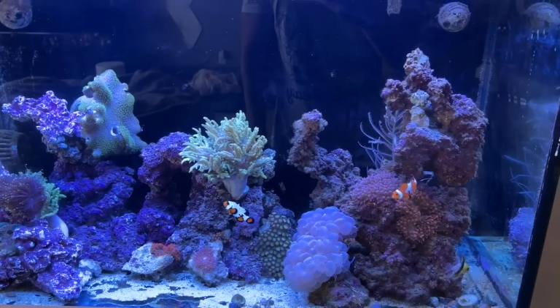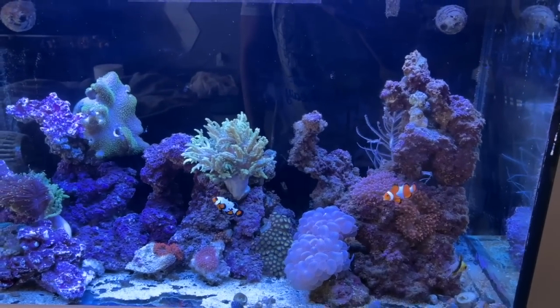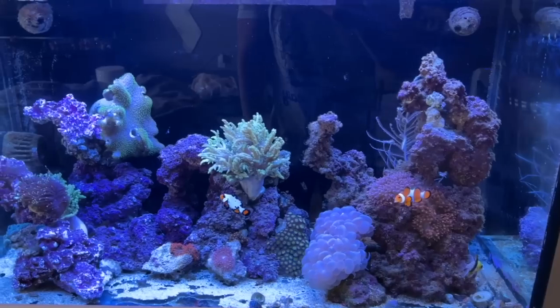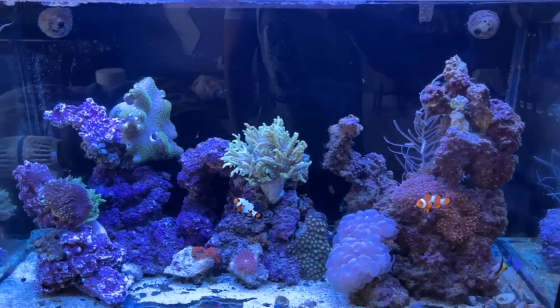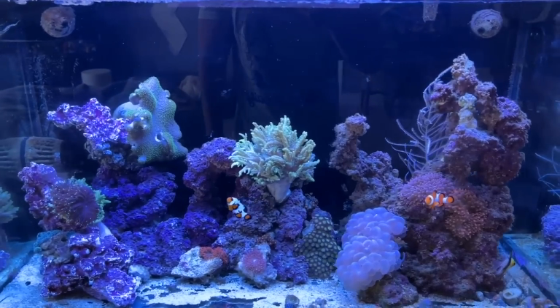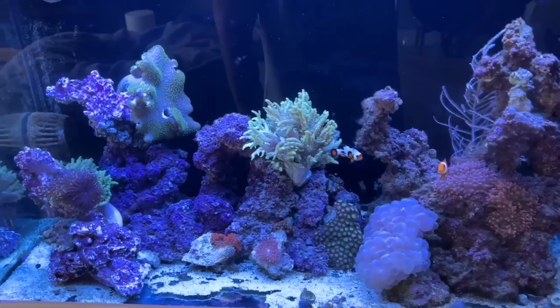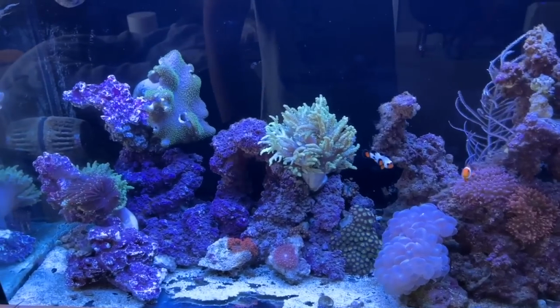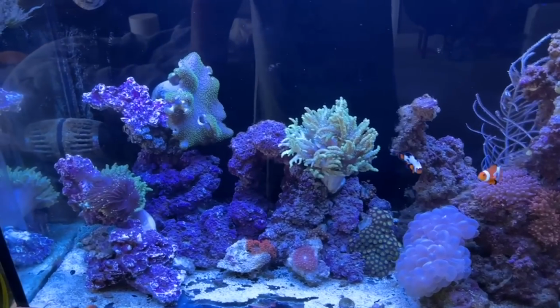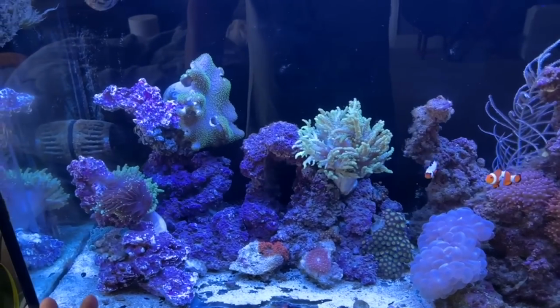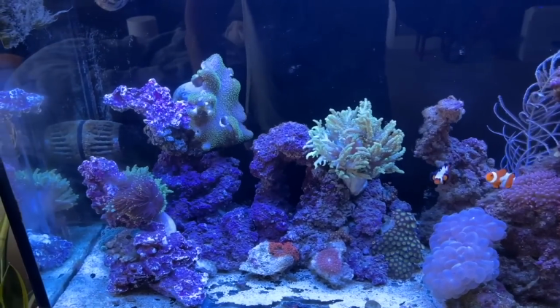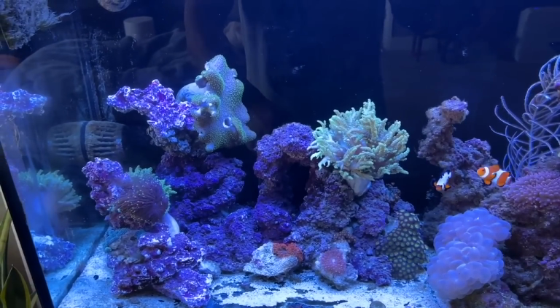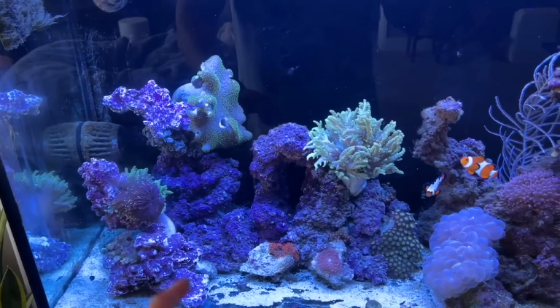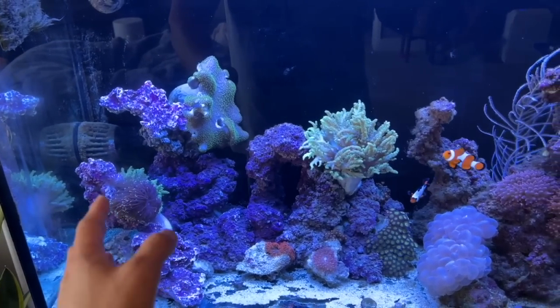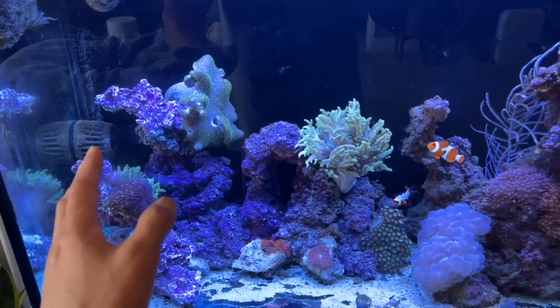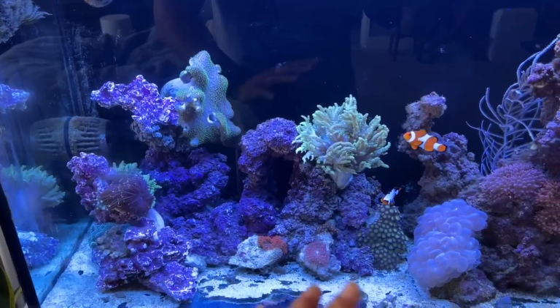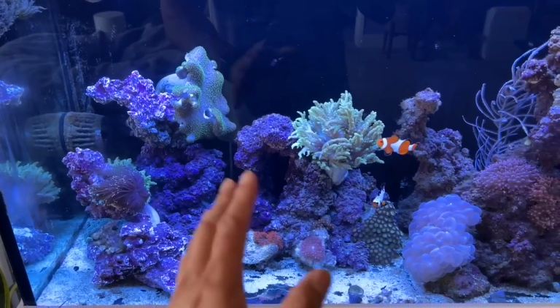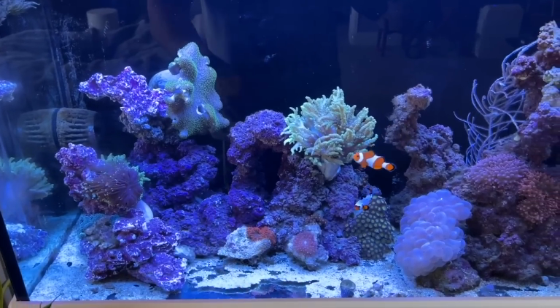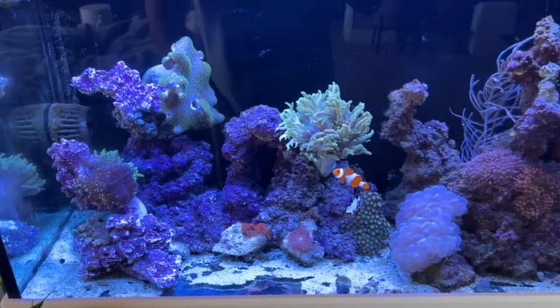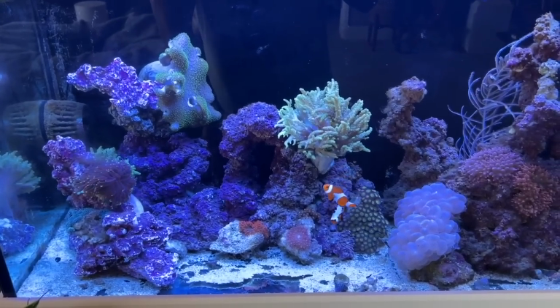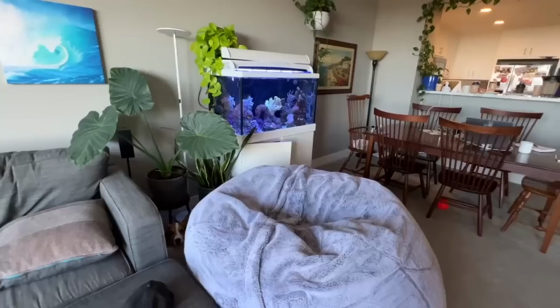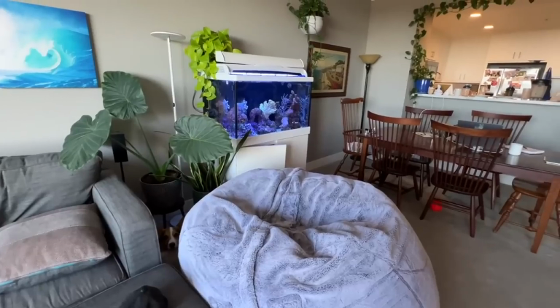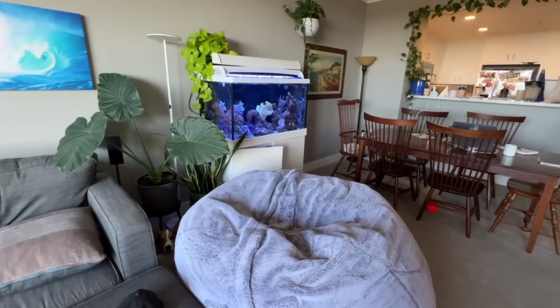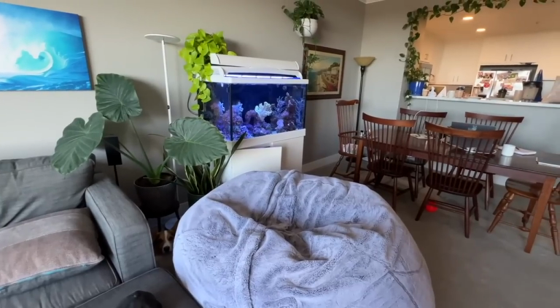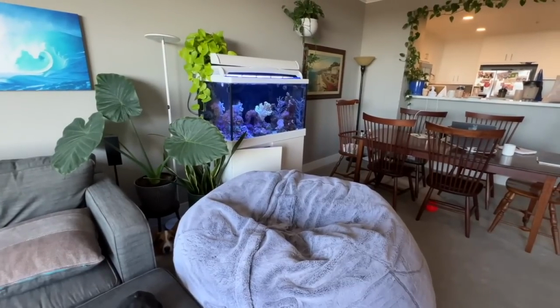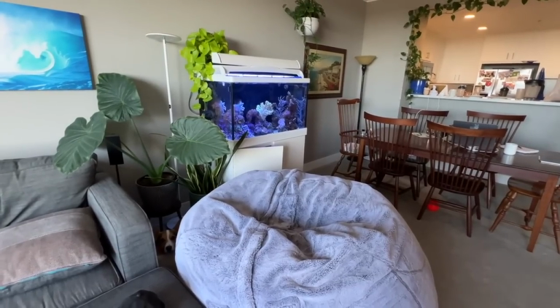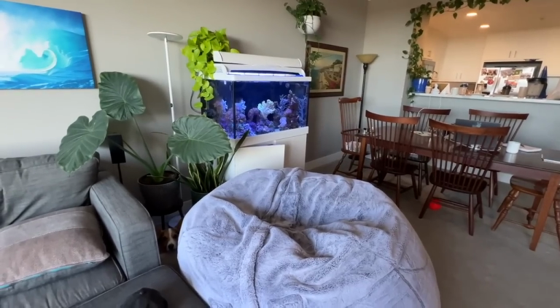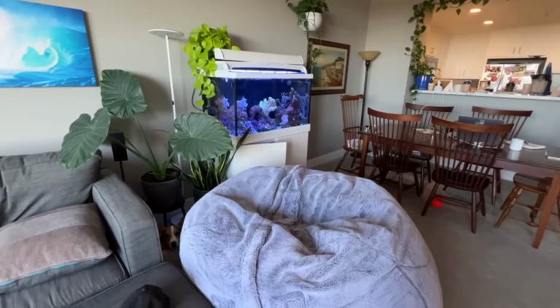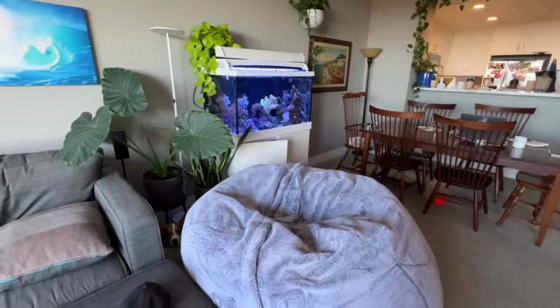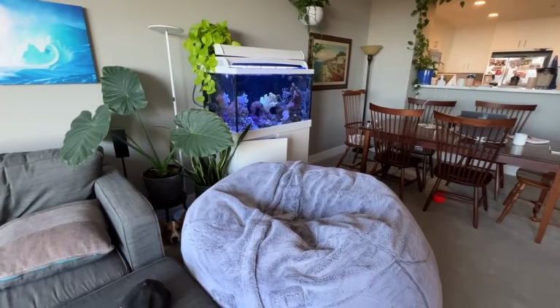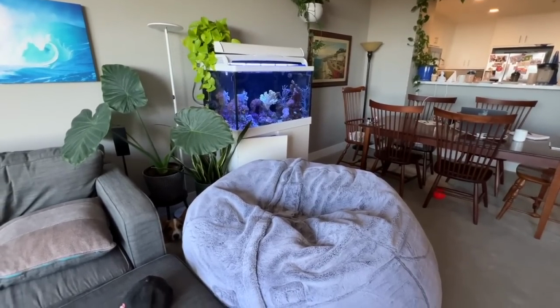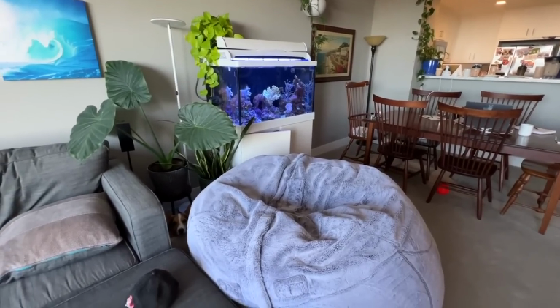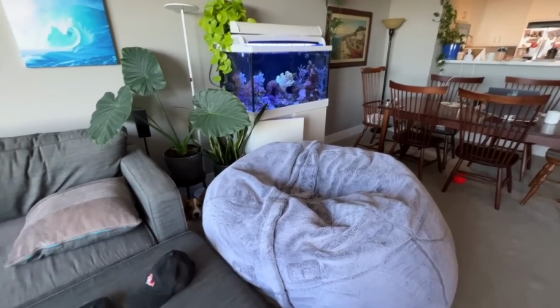I'm looking pretty good. I've got to add the sand, but I'm trying to let everything settle first. I was looking around and I was like, what's going on? And then I was like, oh!